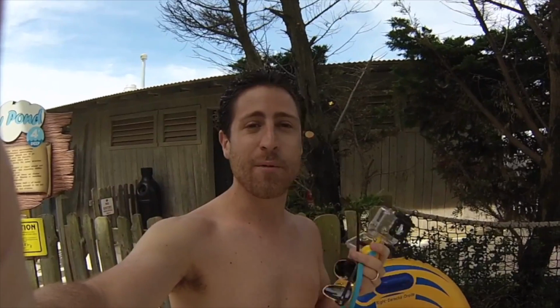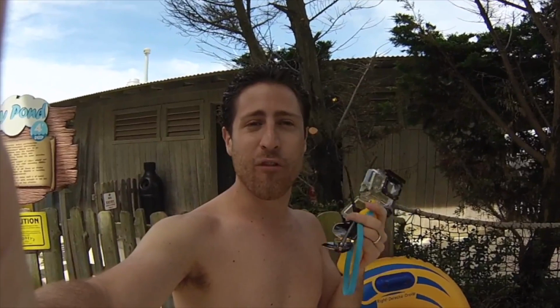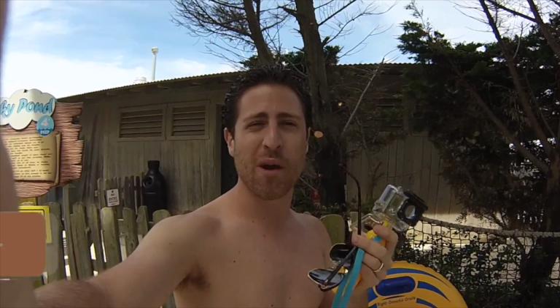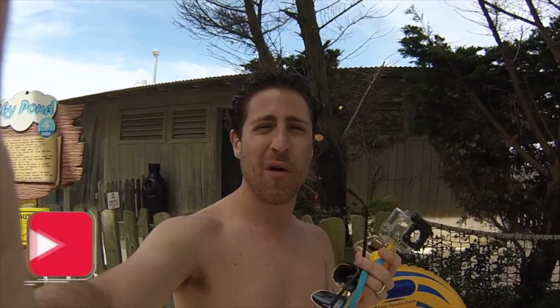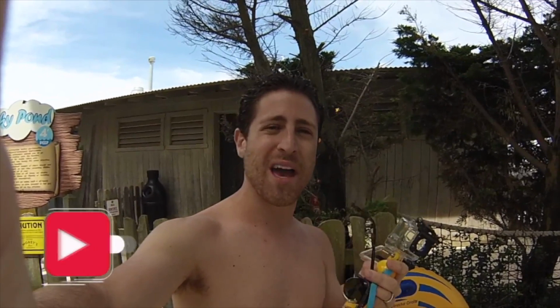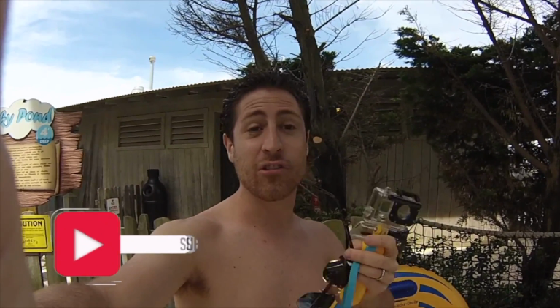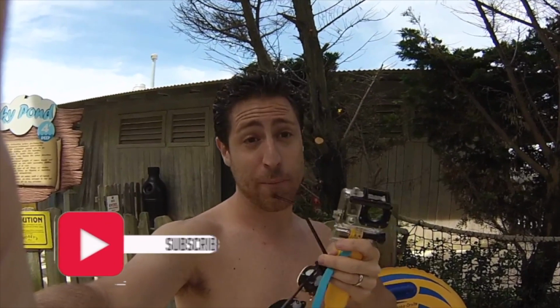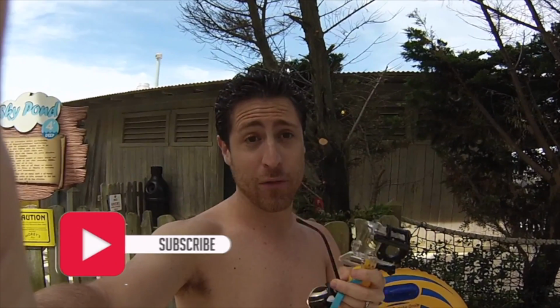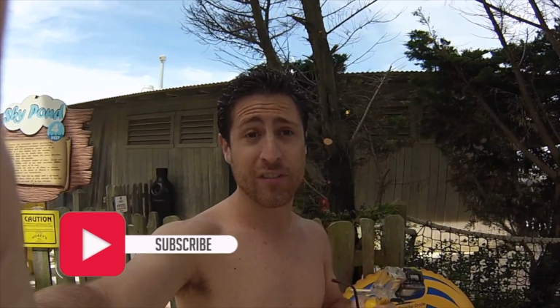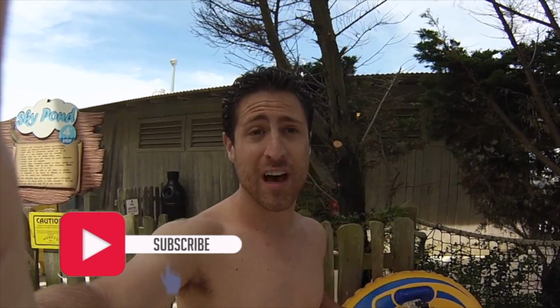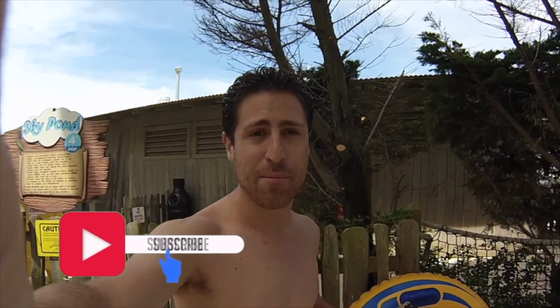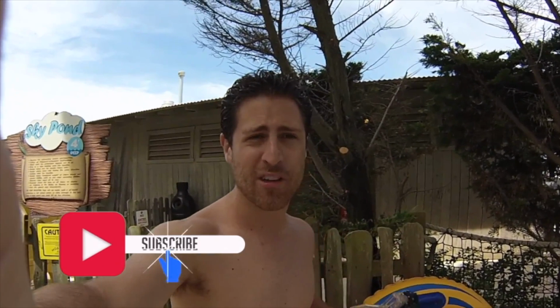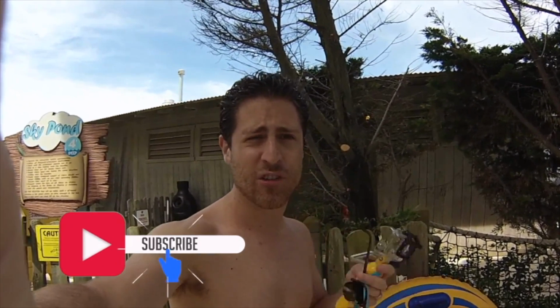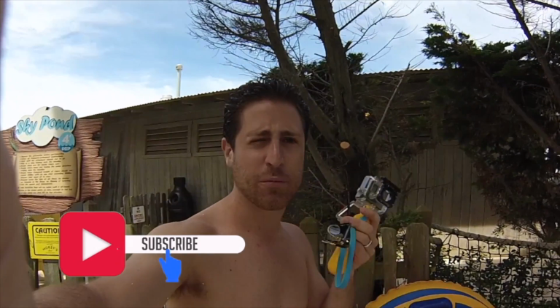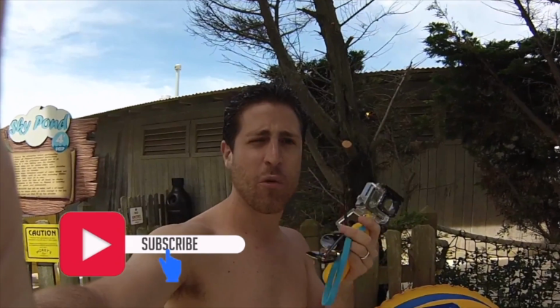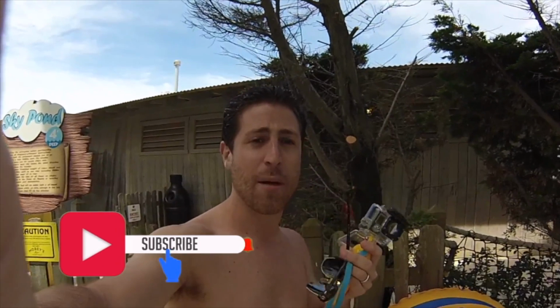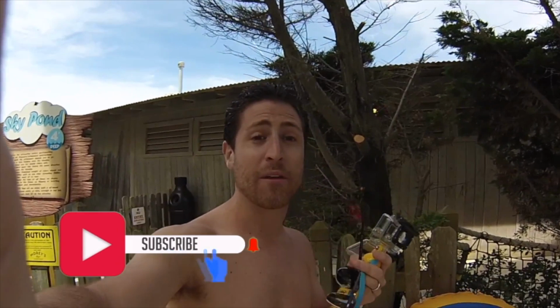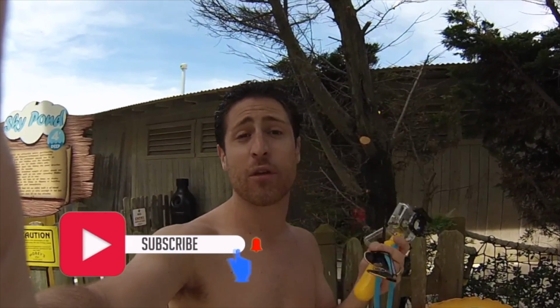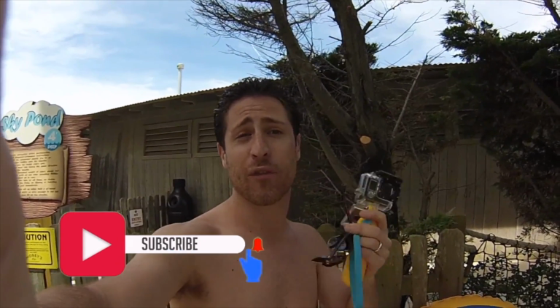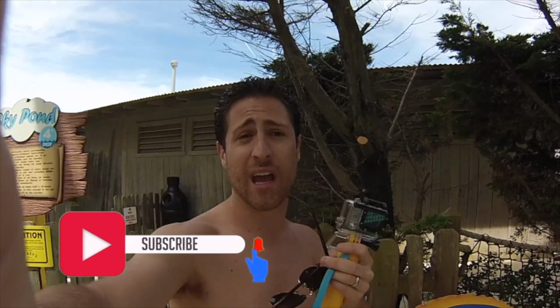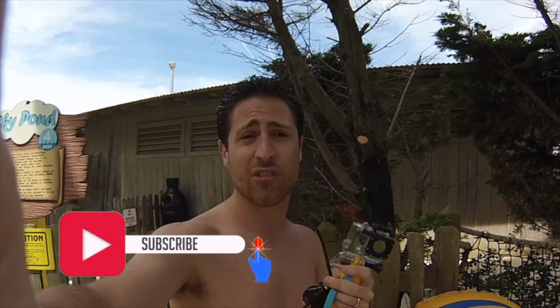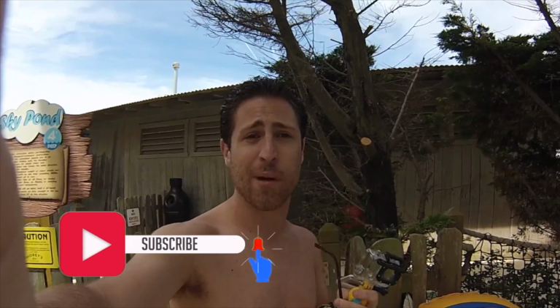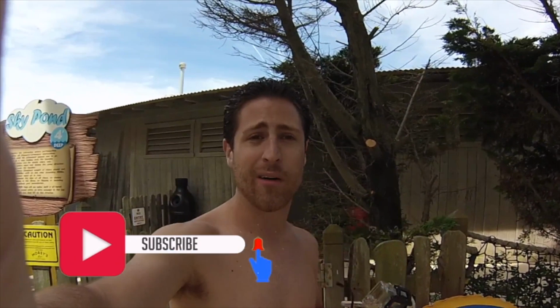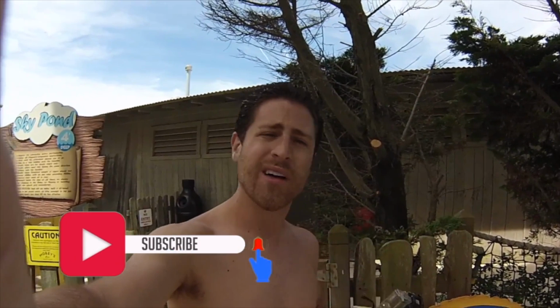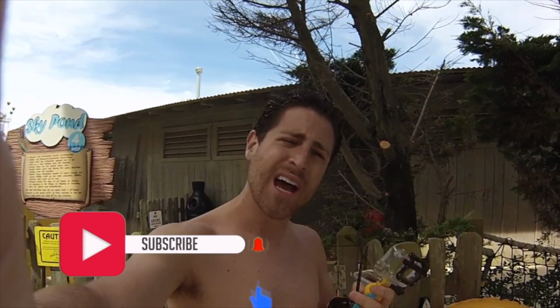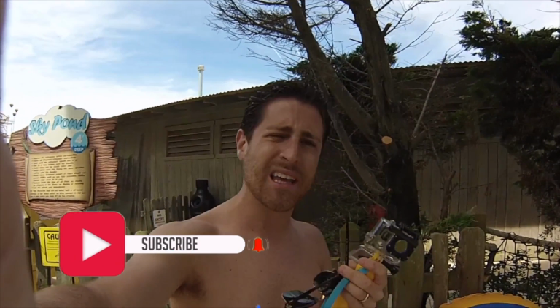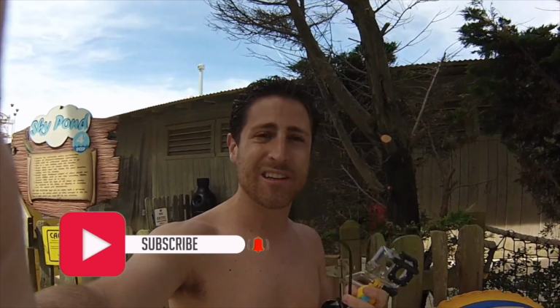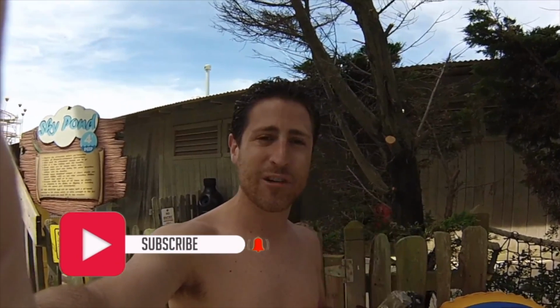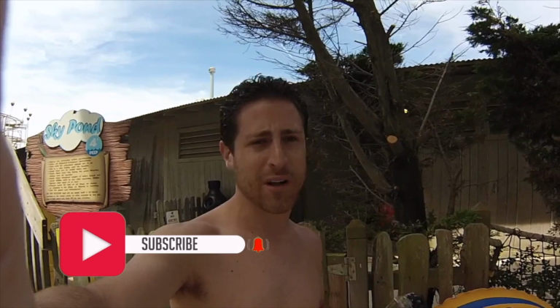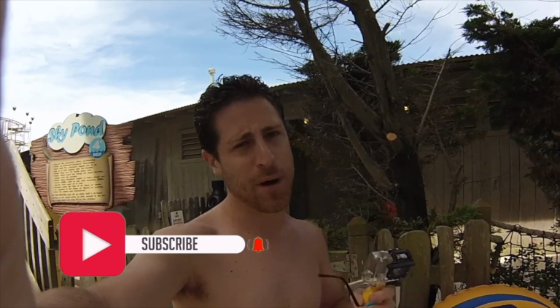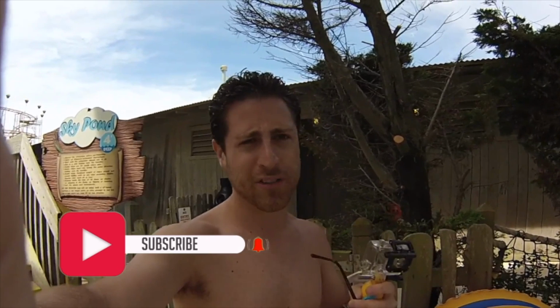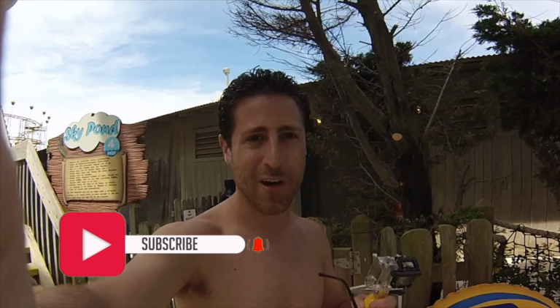Before we go ahead and jump on this slide, make sure you subscribe, hit the notification bell, and let's get started. Come on, let's go.